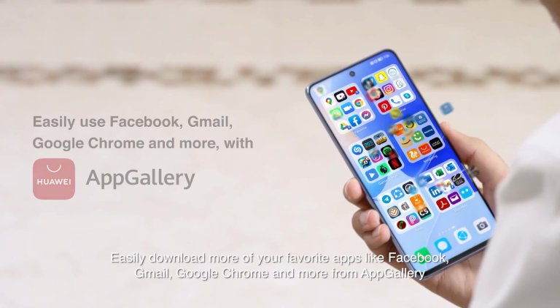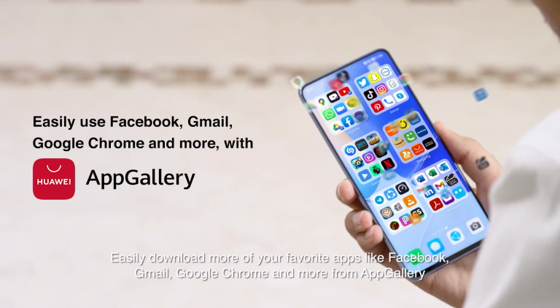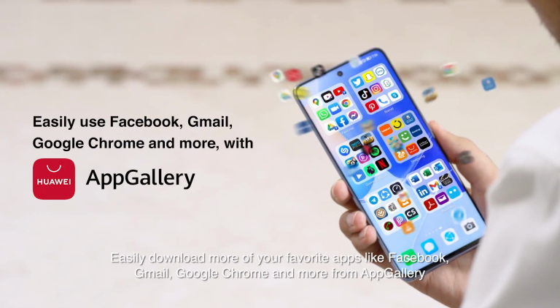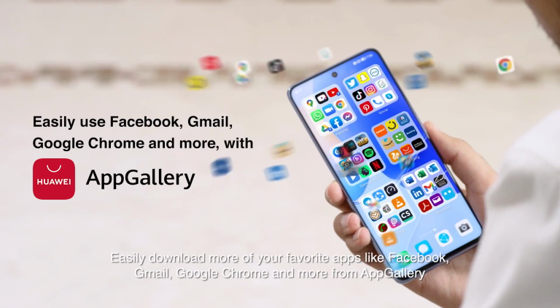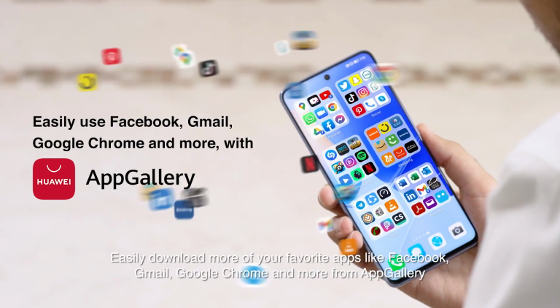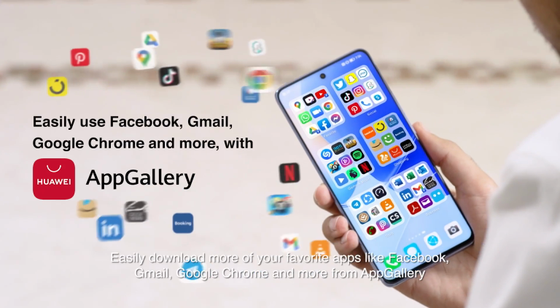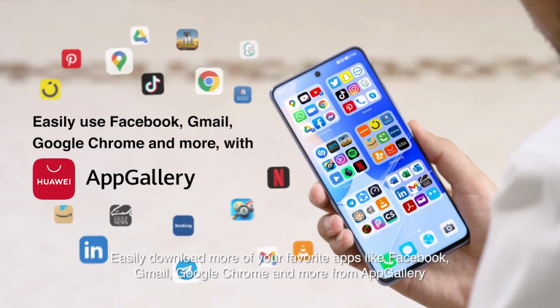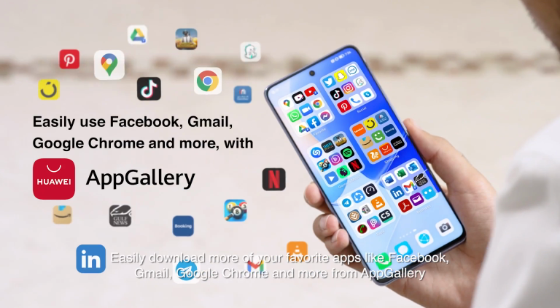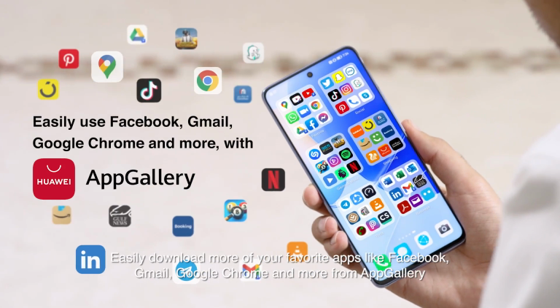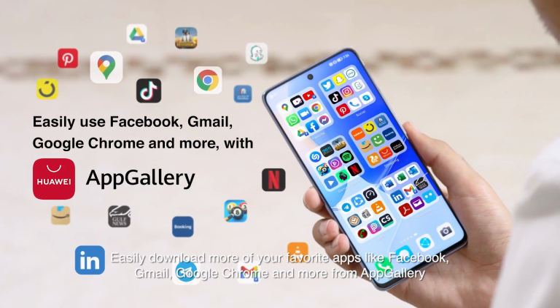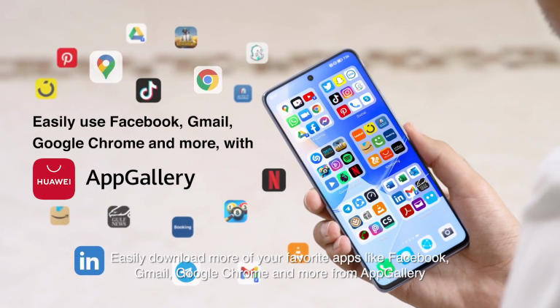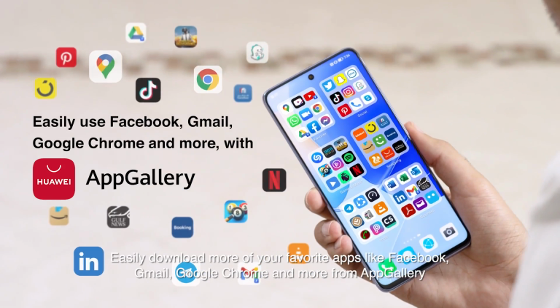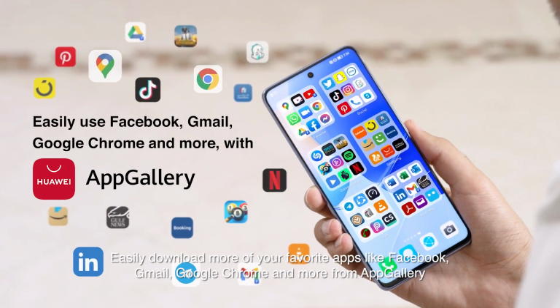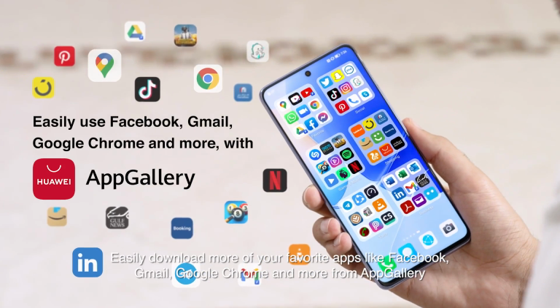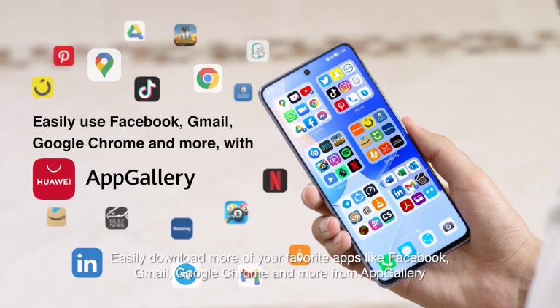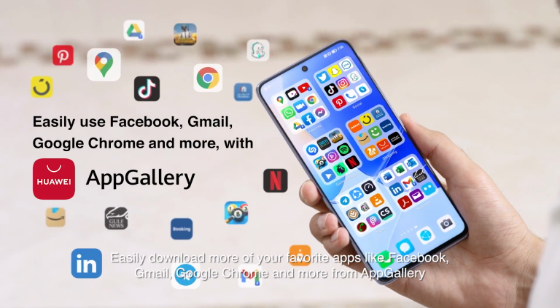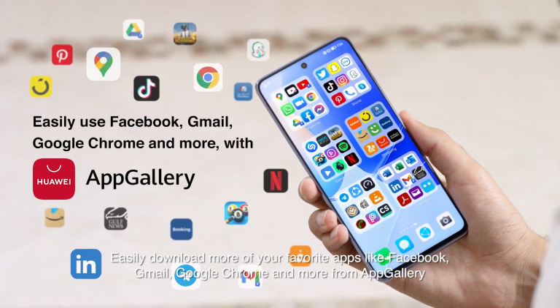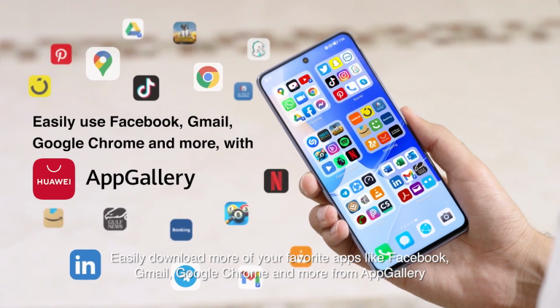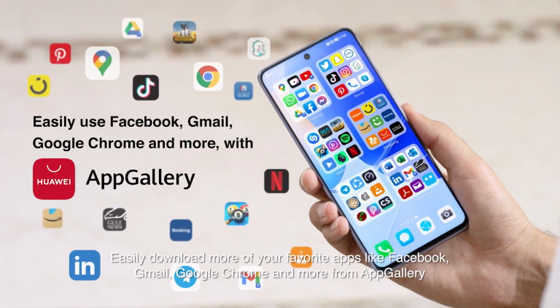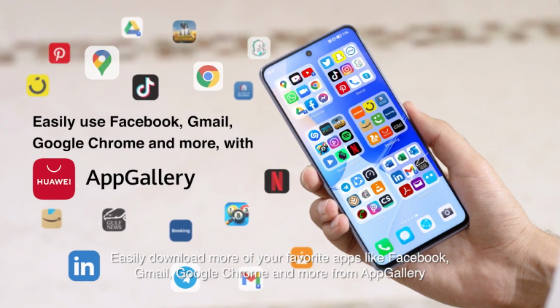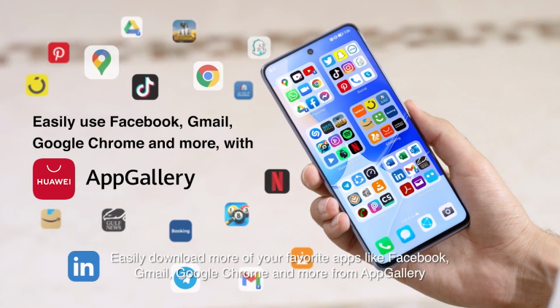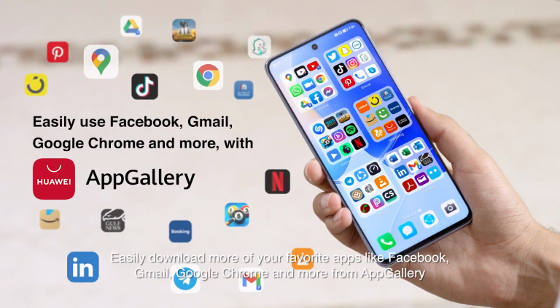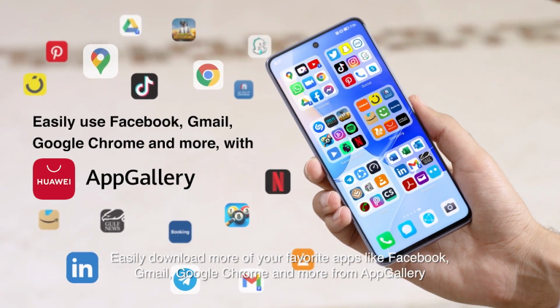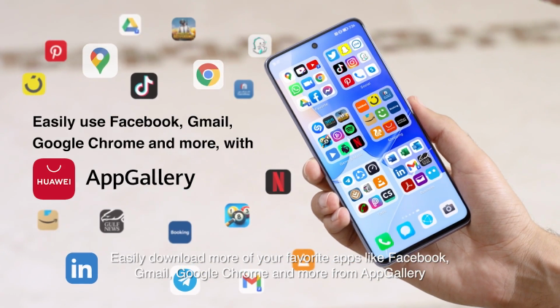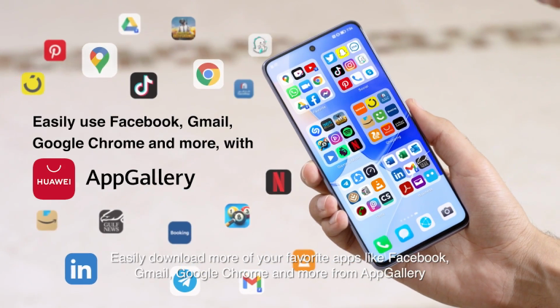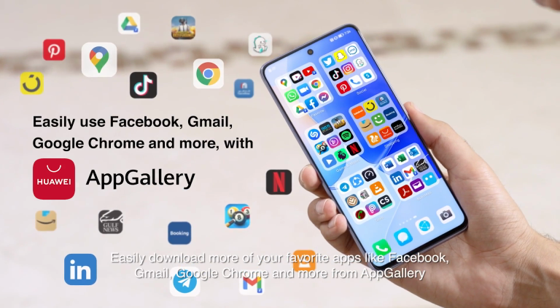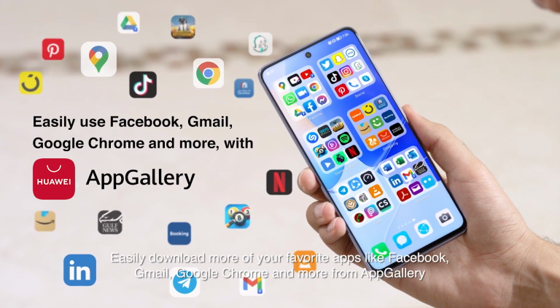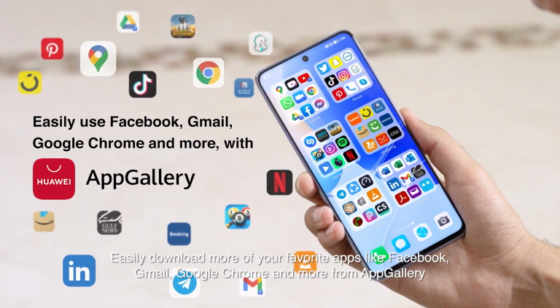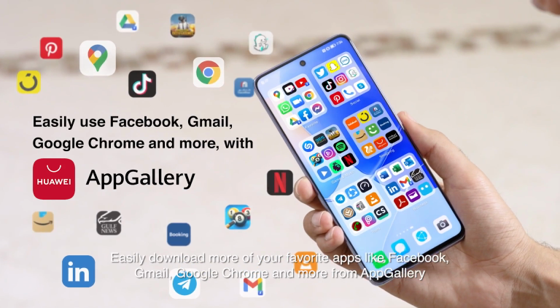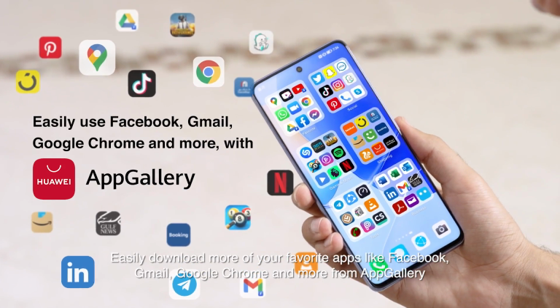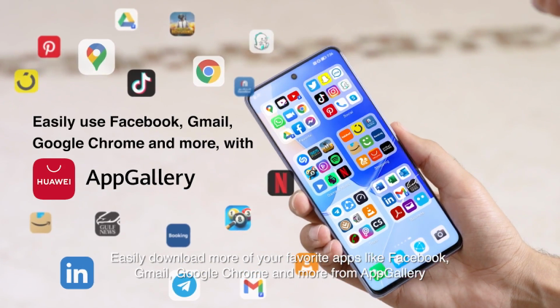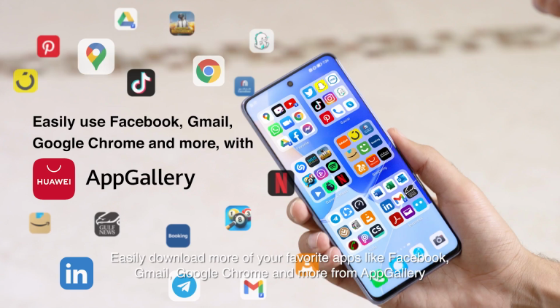Easily download more of your favorite apps like Facebook, Gmail, Google Chrome, and more from the app gallery.